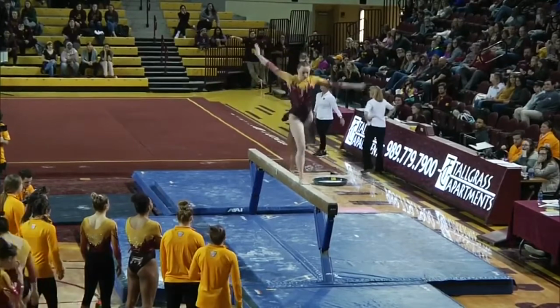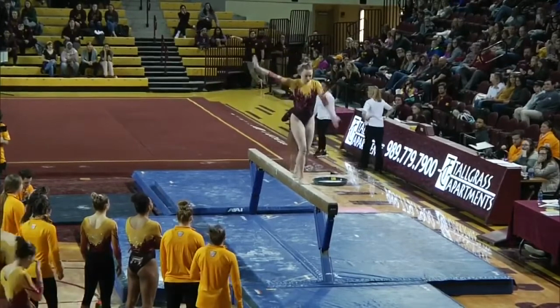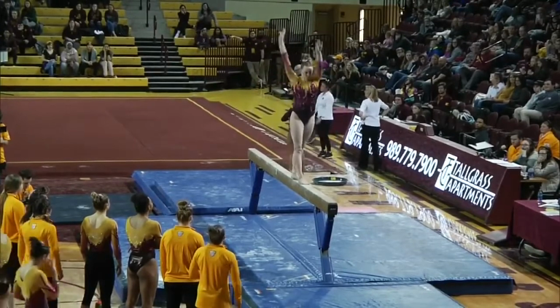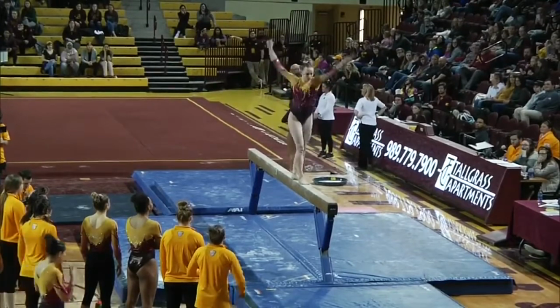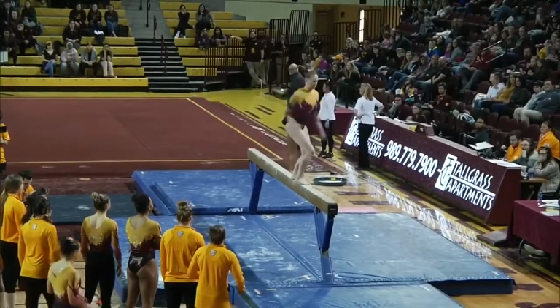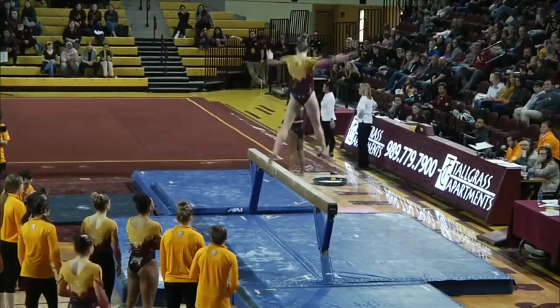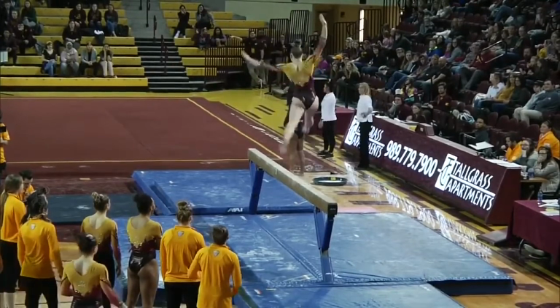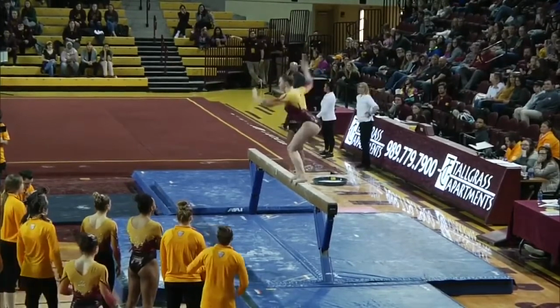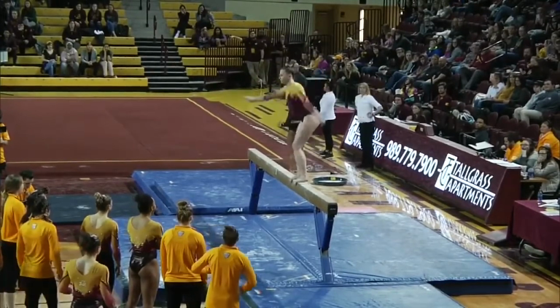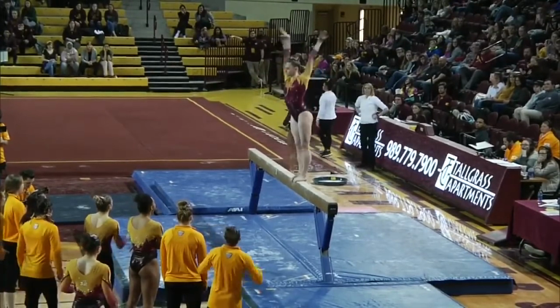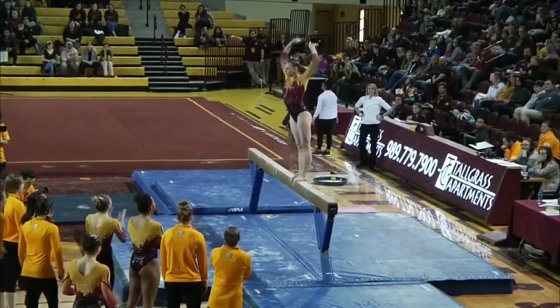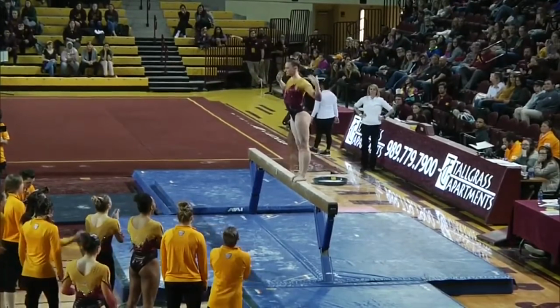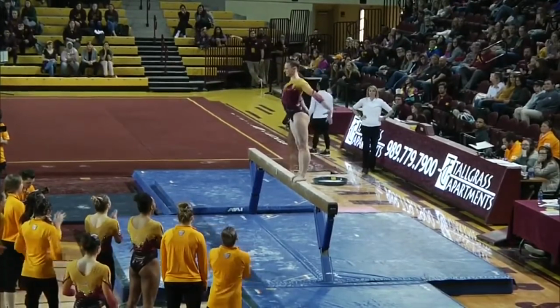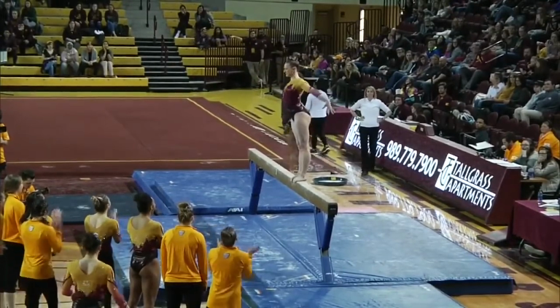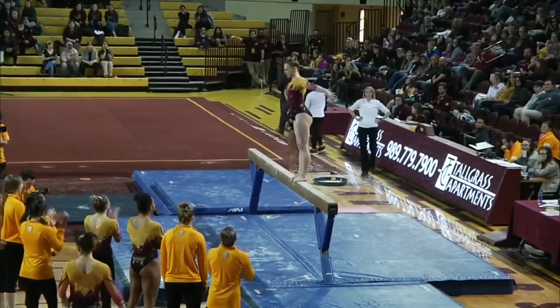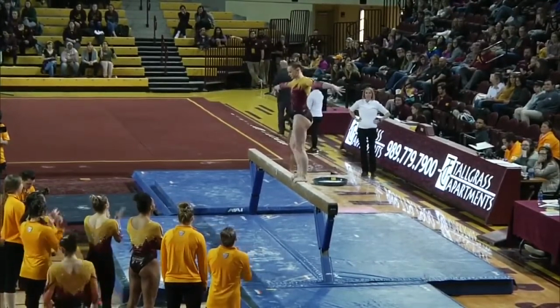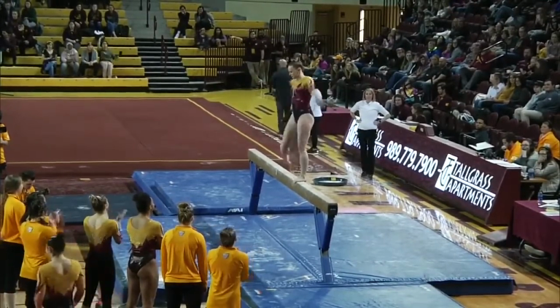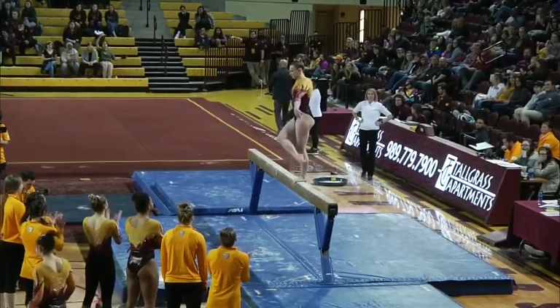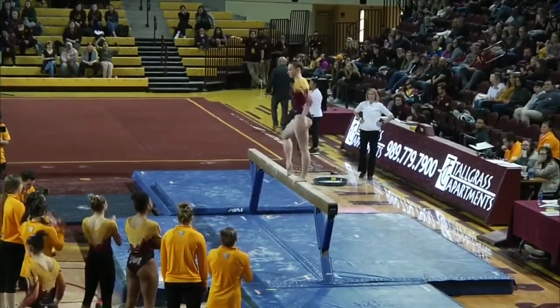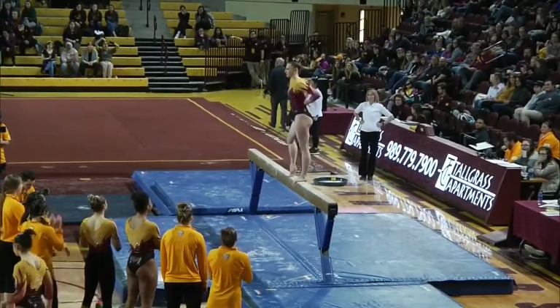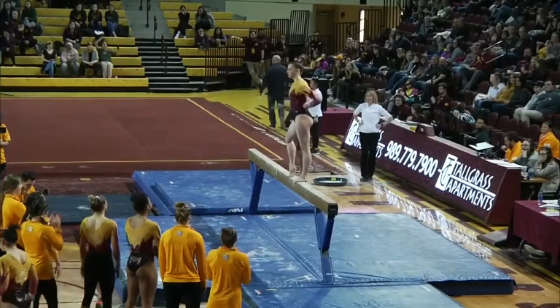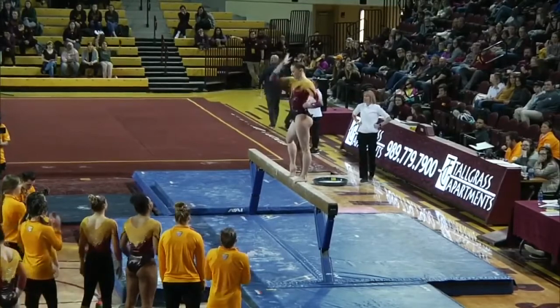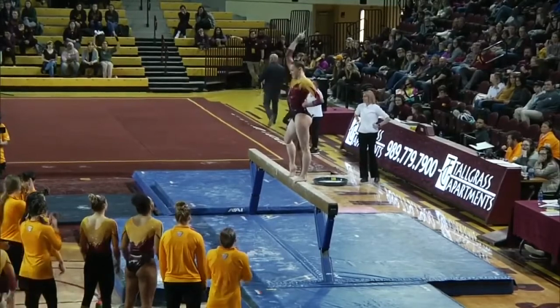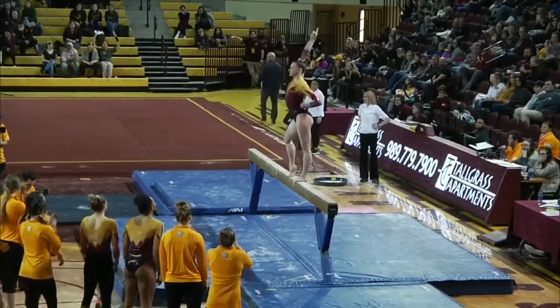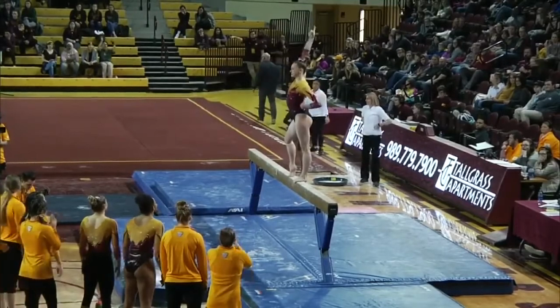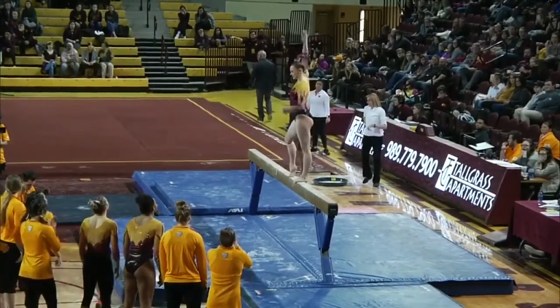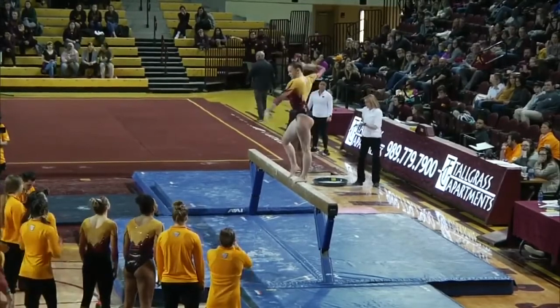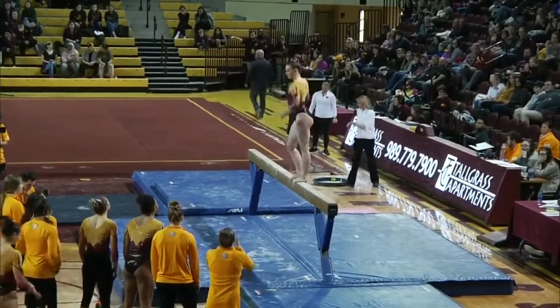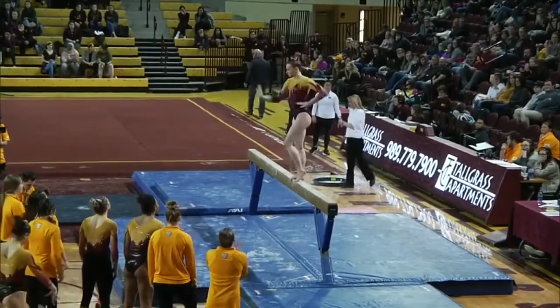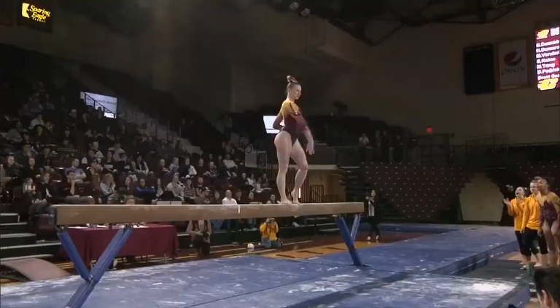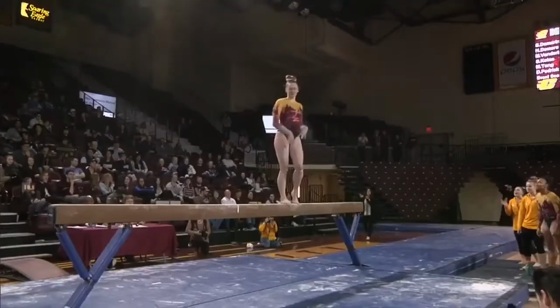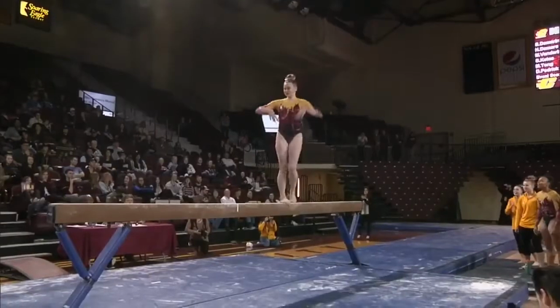Her leap is a switch leap, split three-quarter. She hits that 180 split, which is what the judges are looking for.